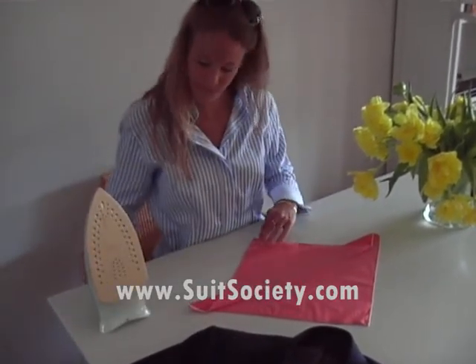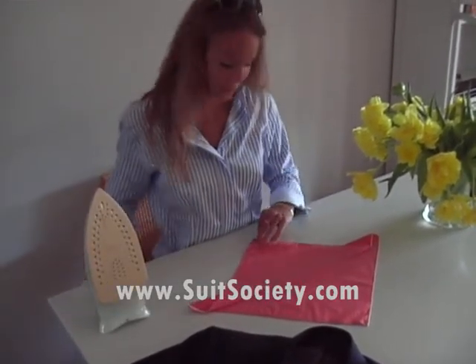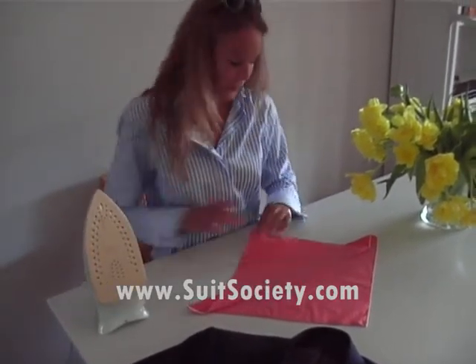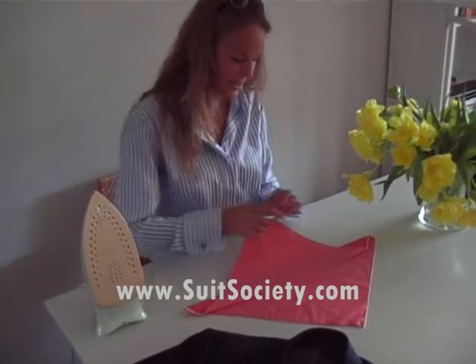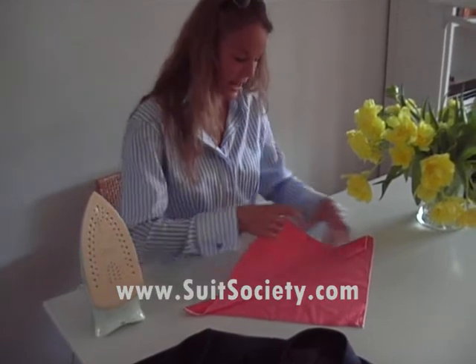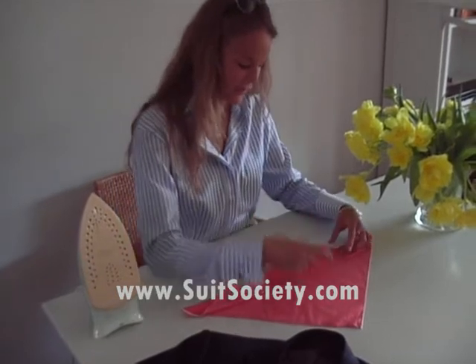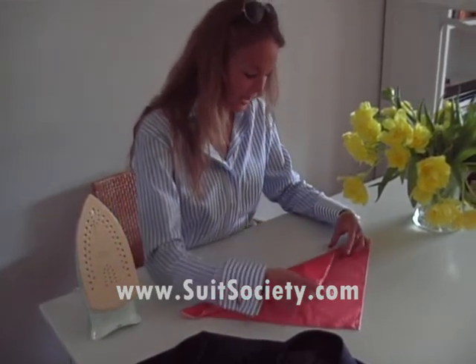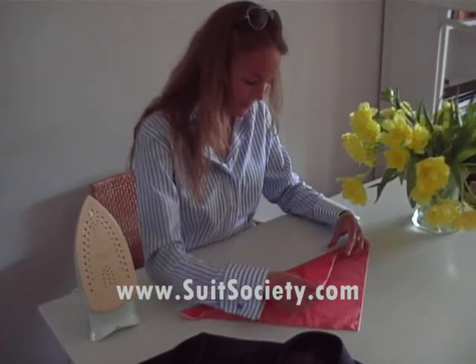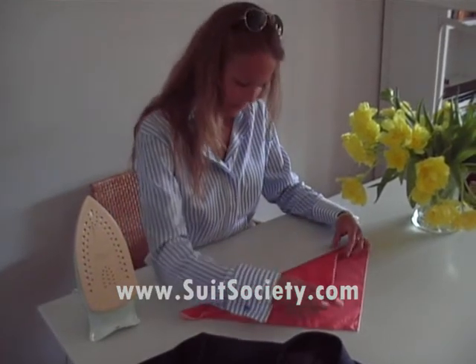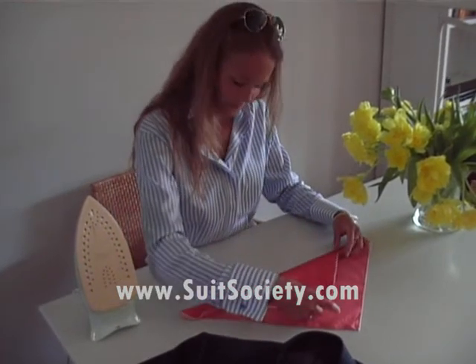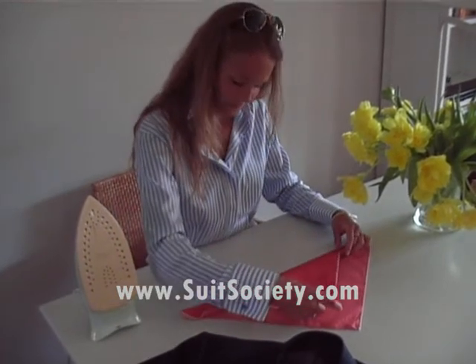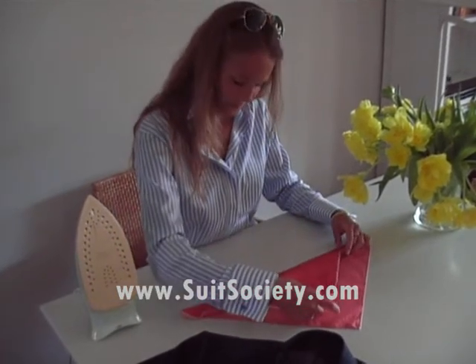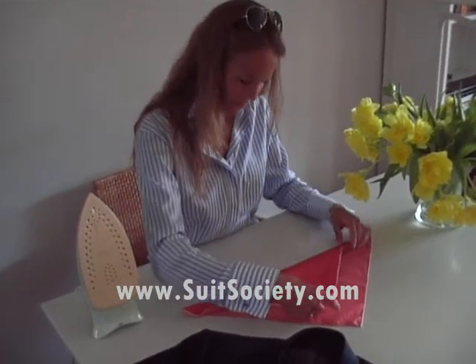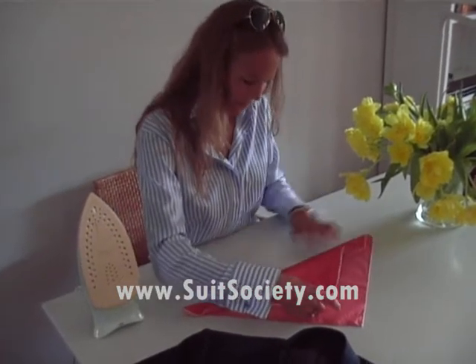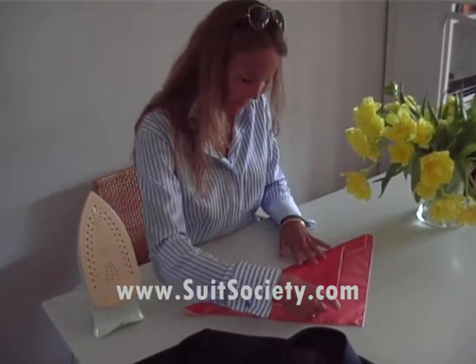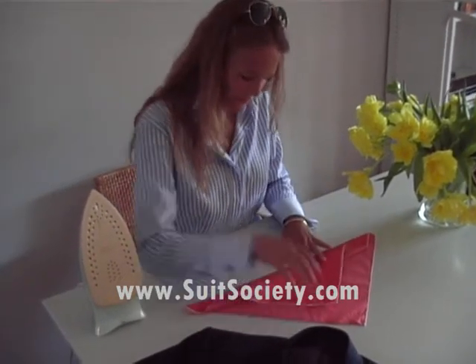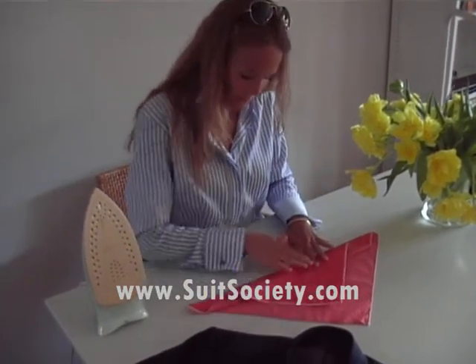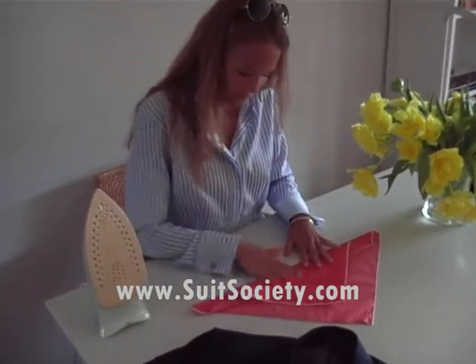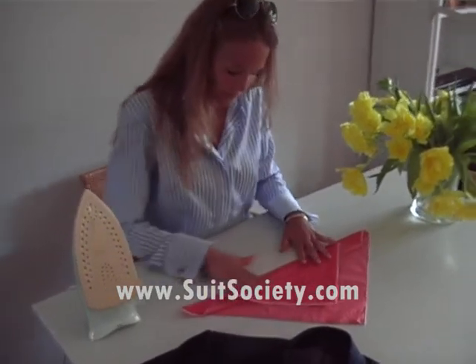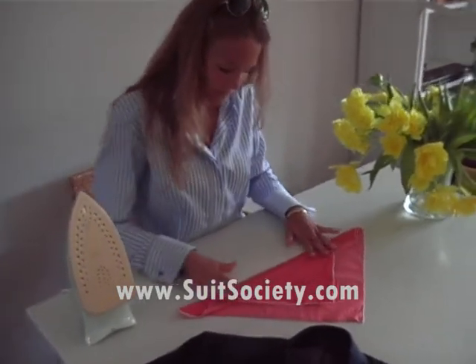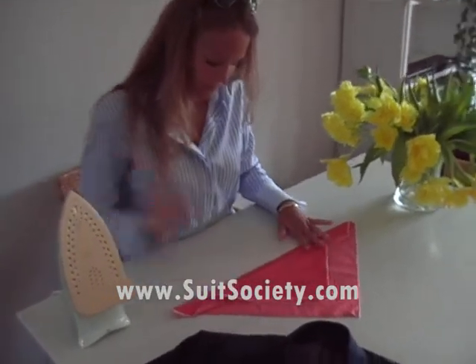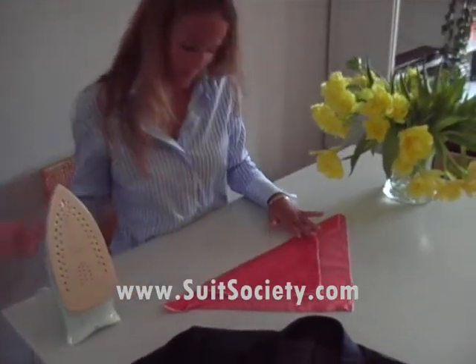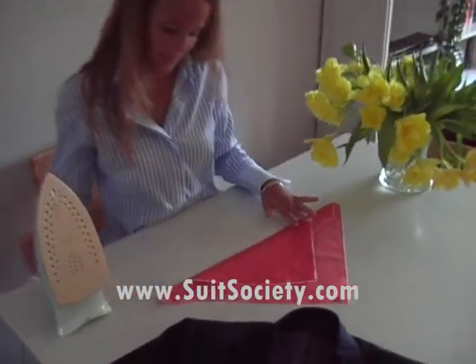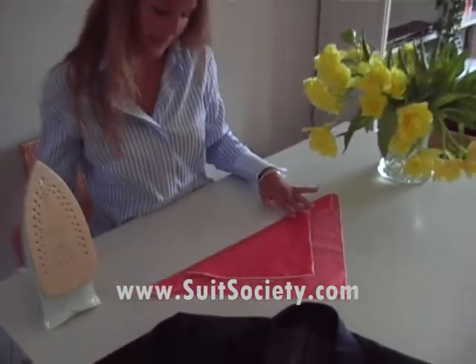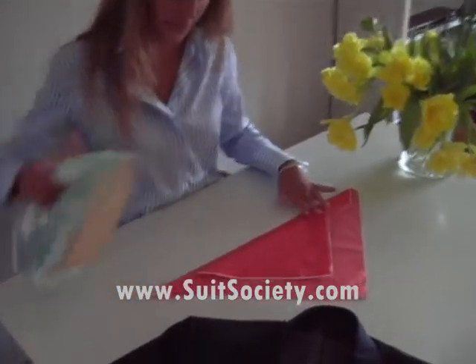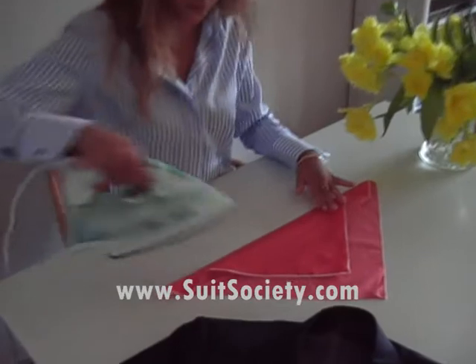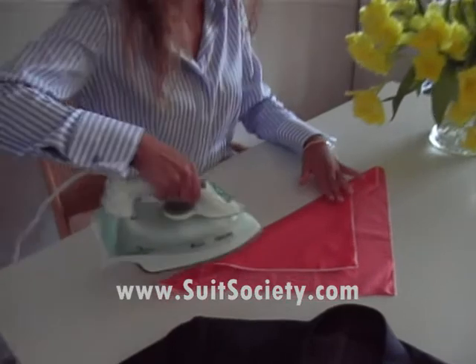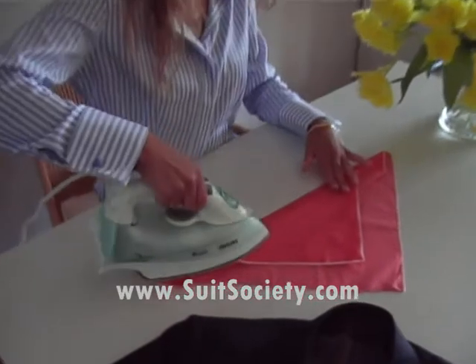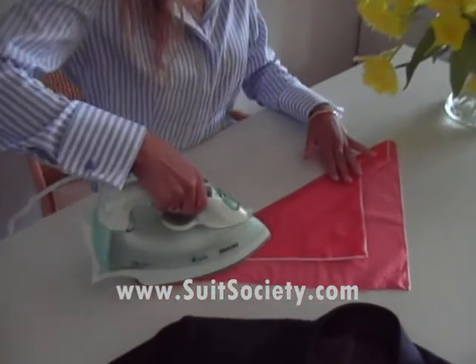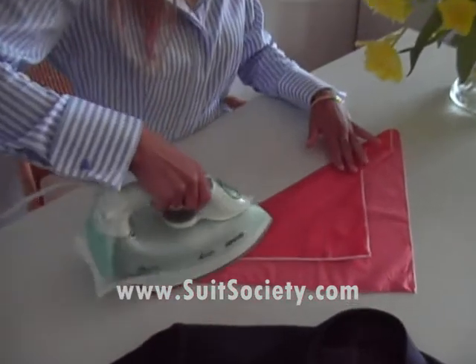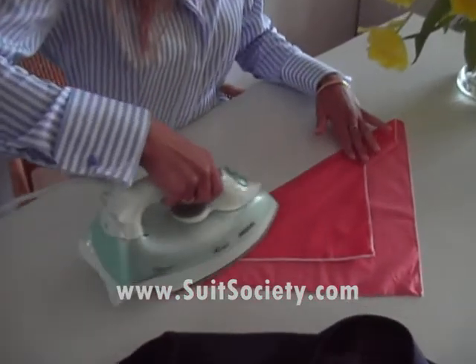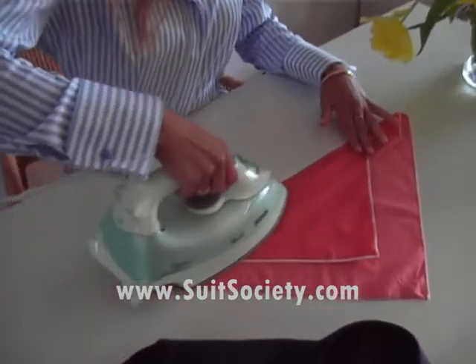Then fold it back halfway. And again, use the iron.